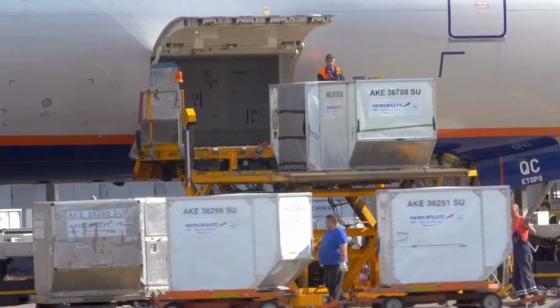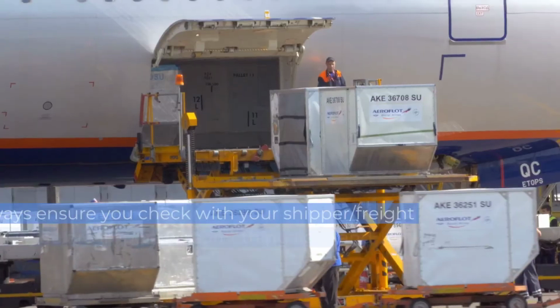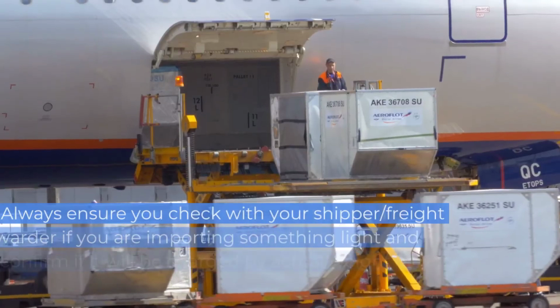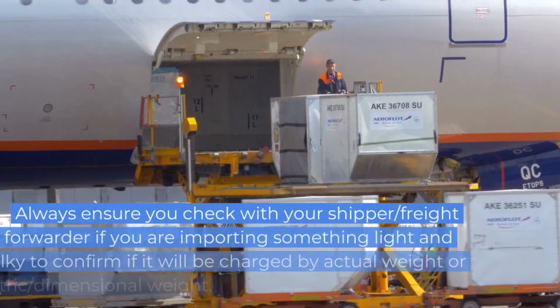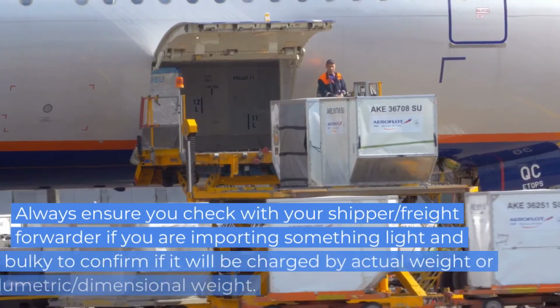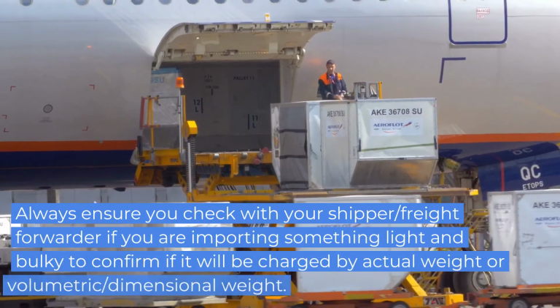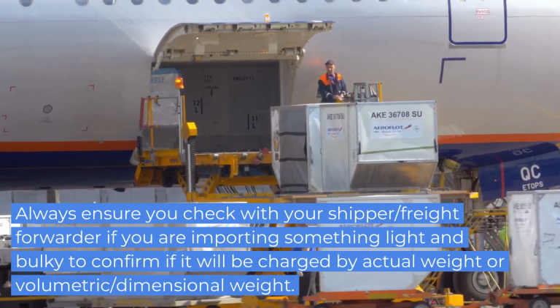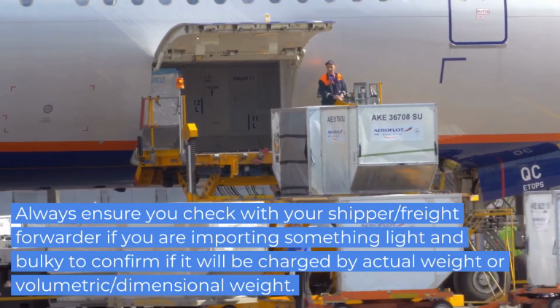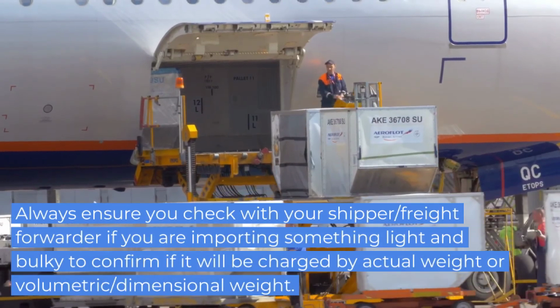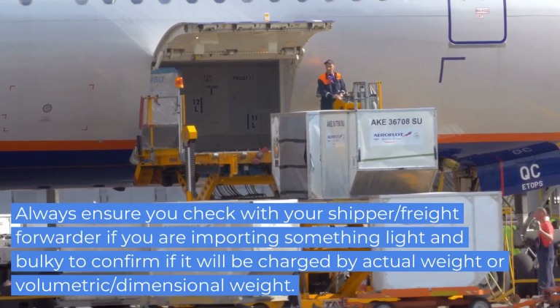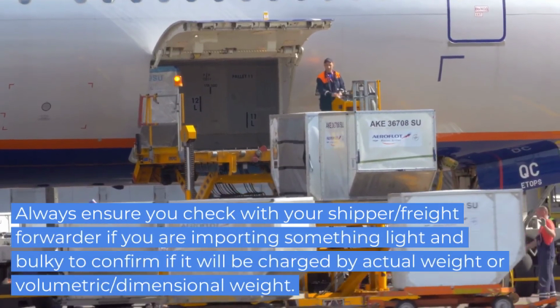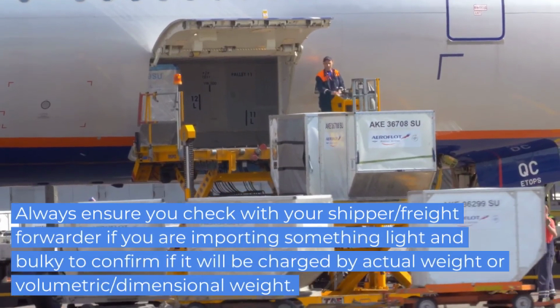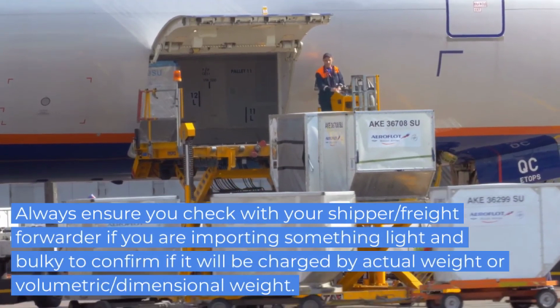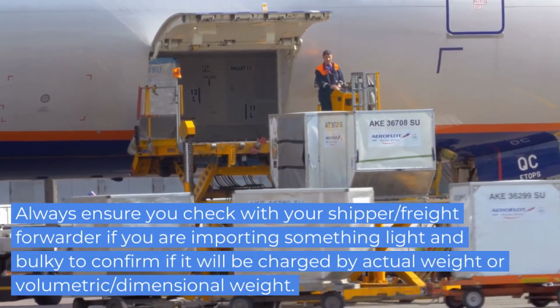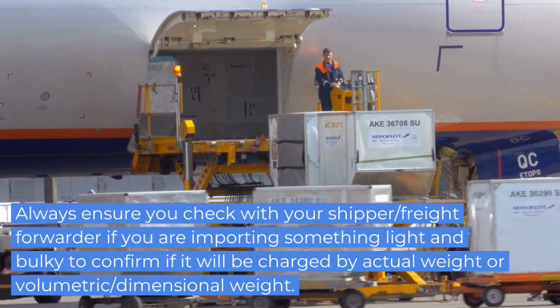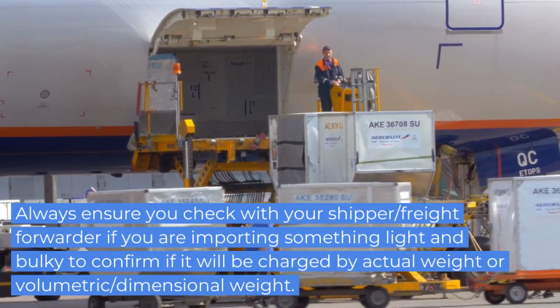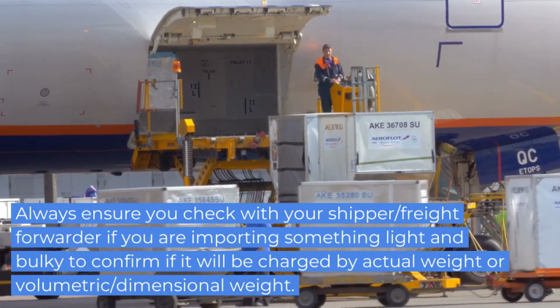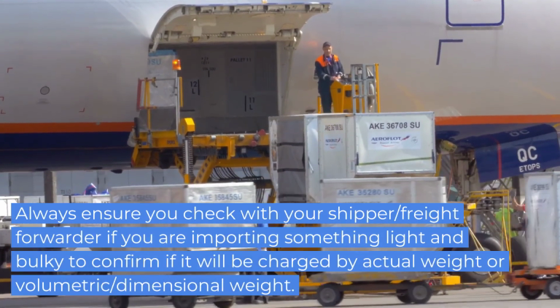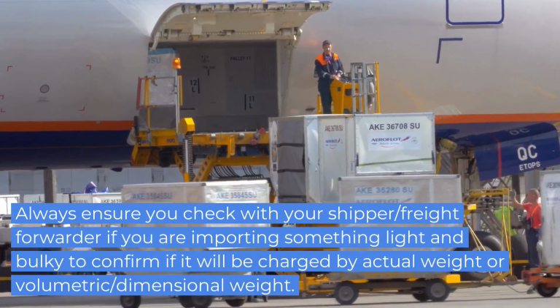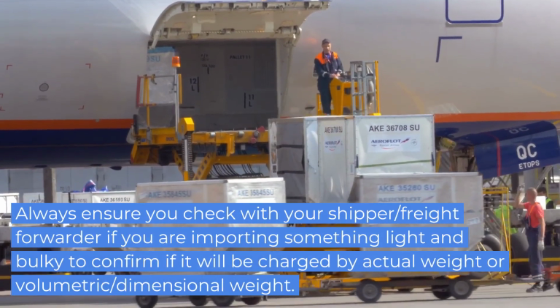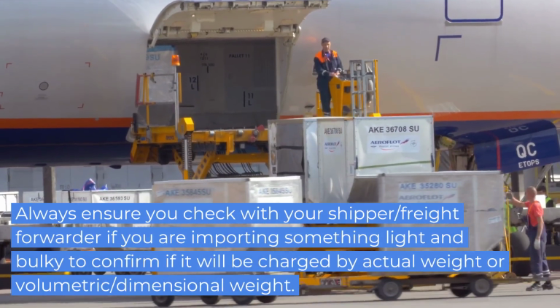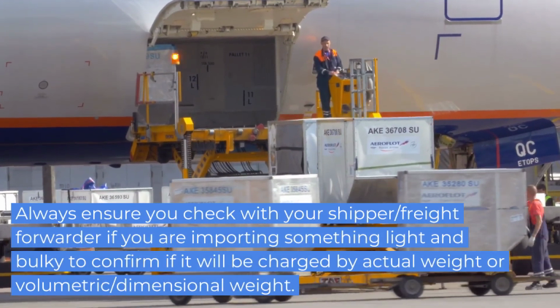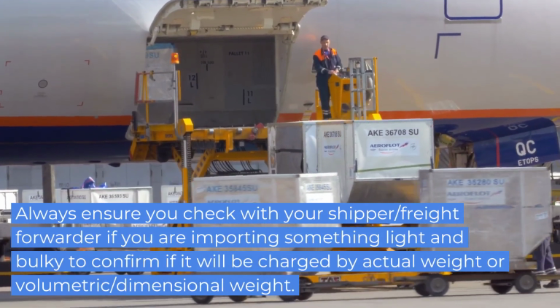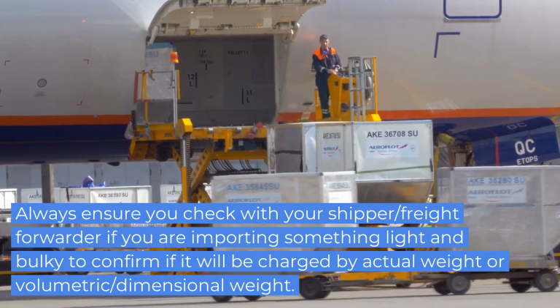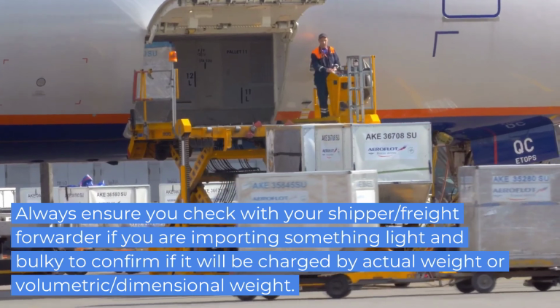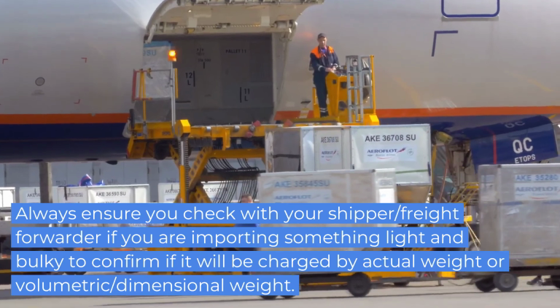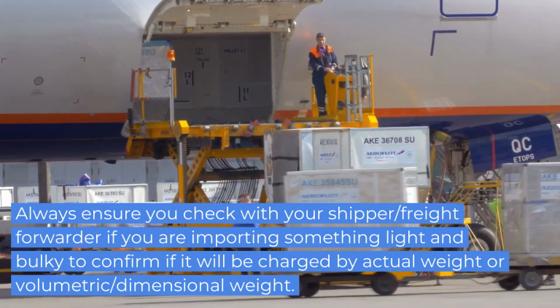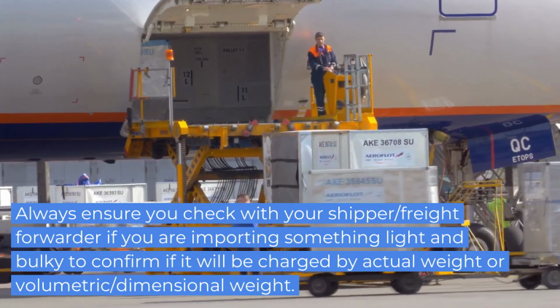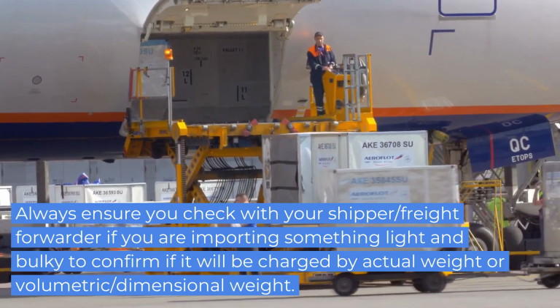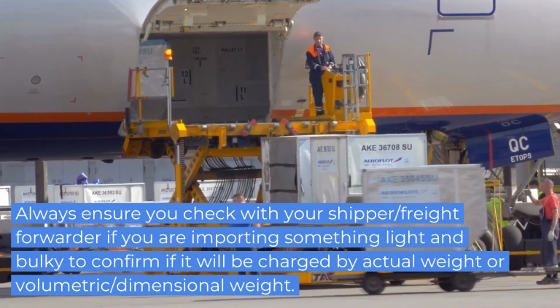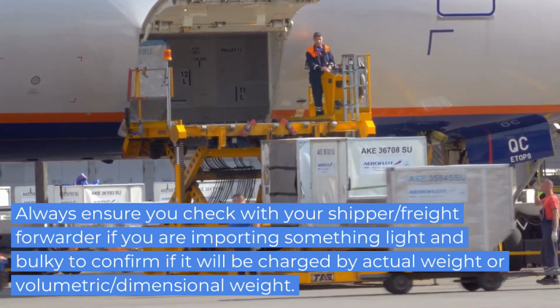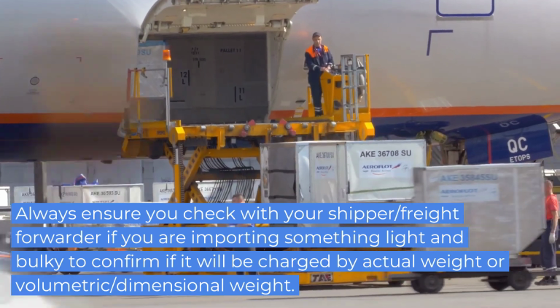So always ensure you check with your shipper or freight forwarder whether your items are going to be charged by actual weight or by volumetric weight.